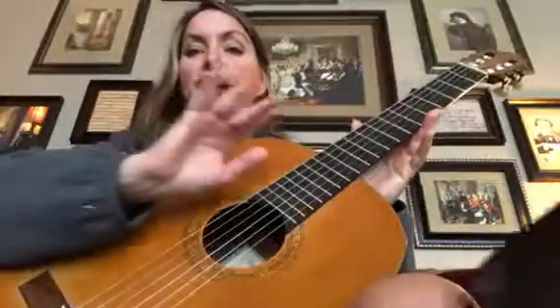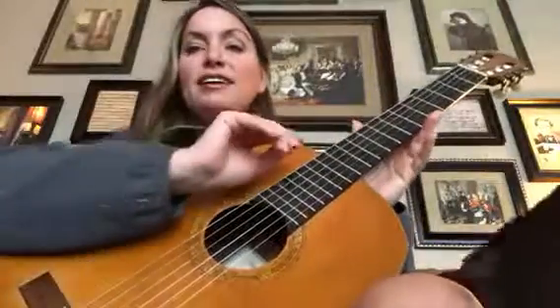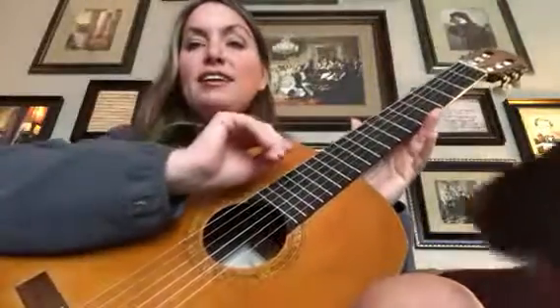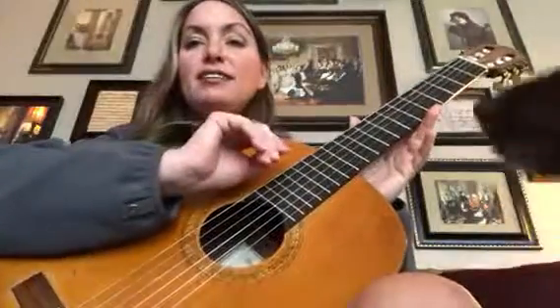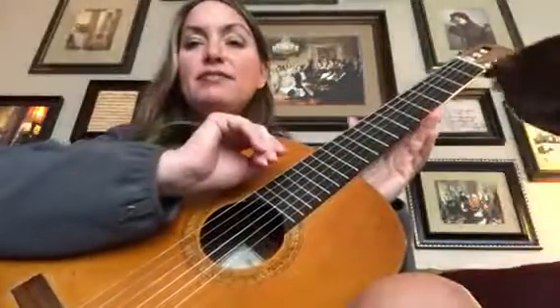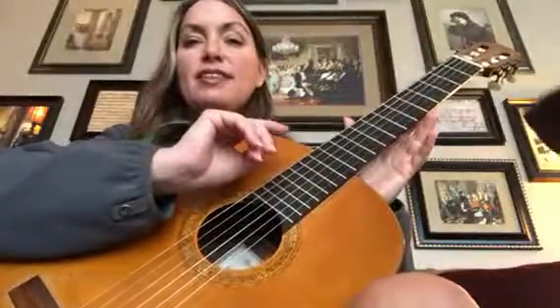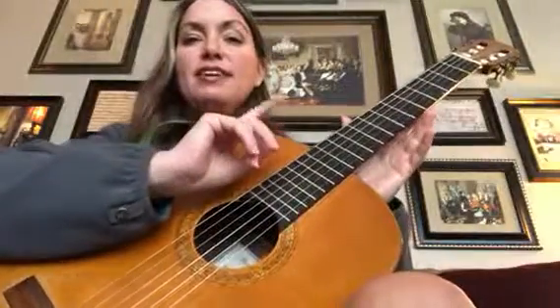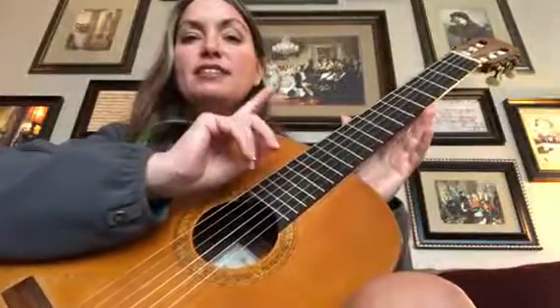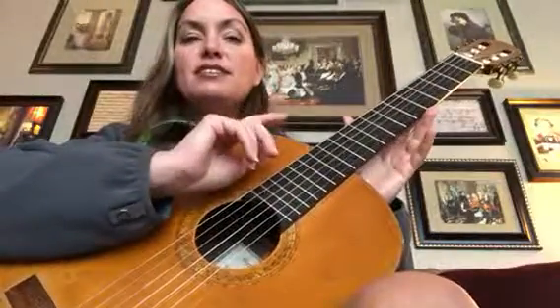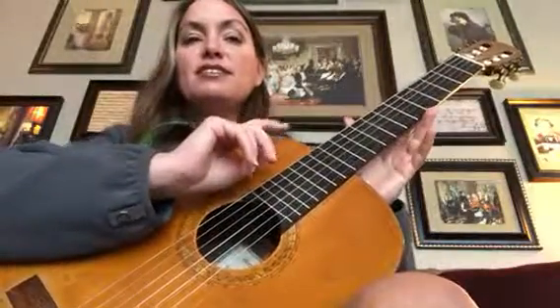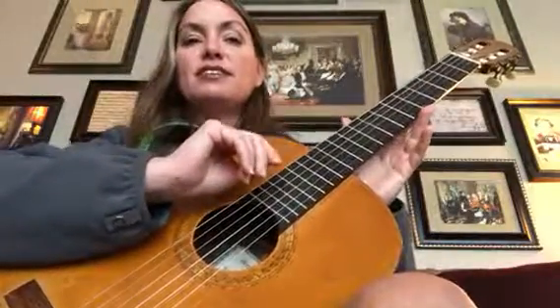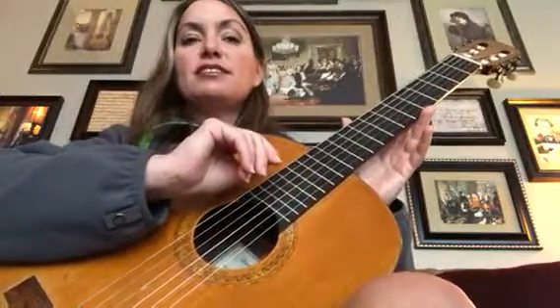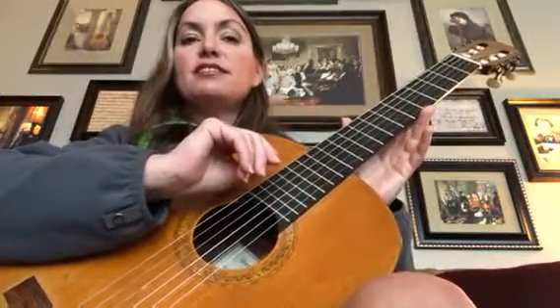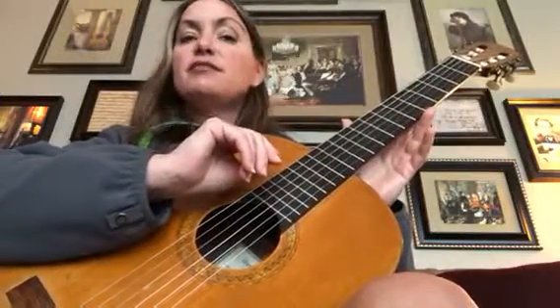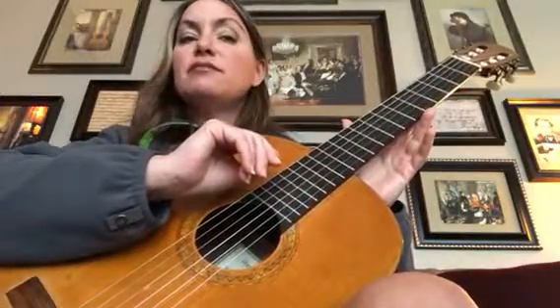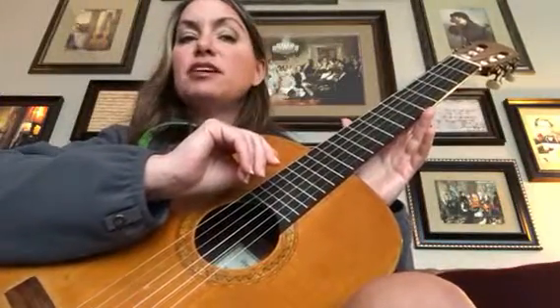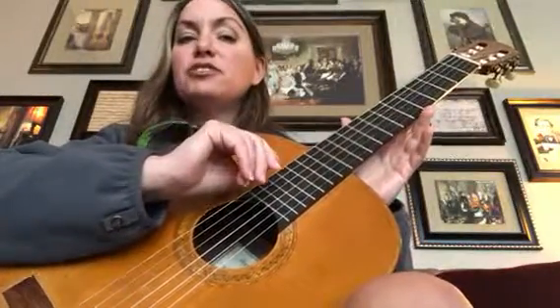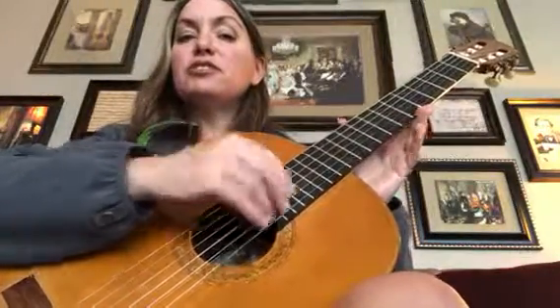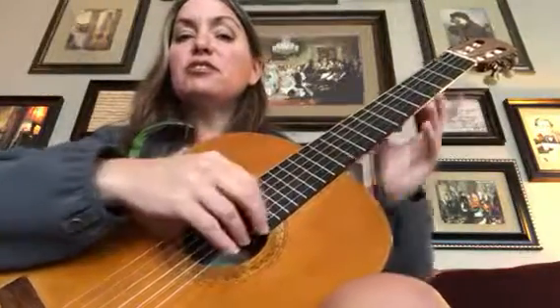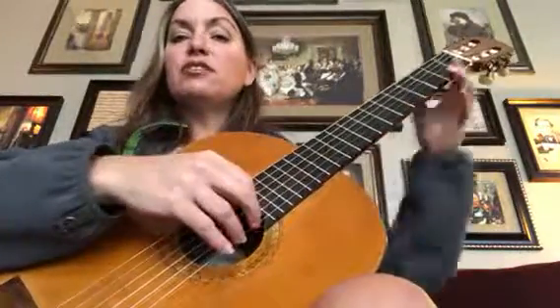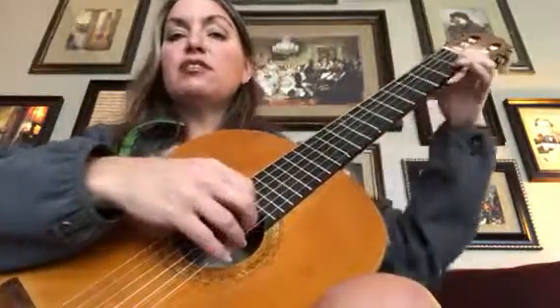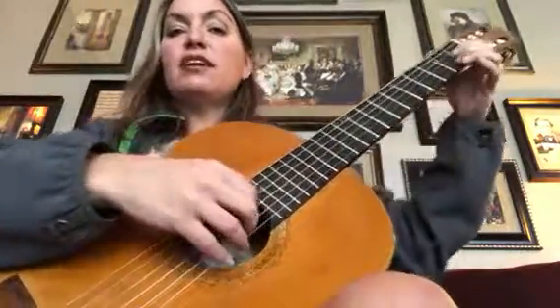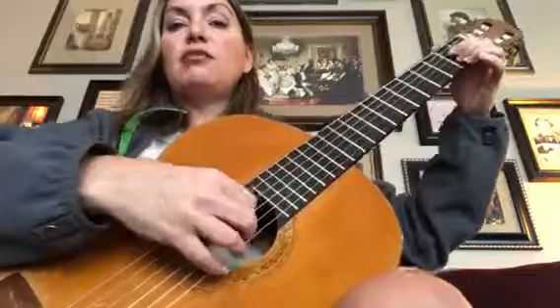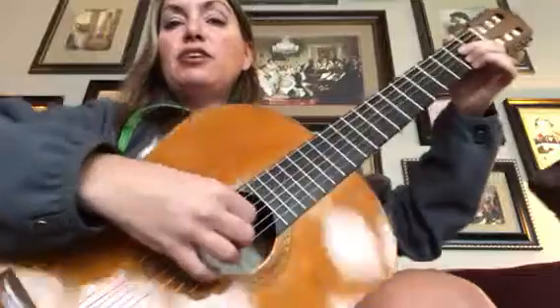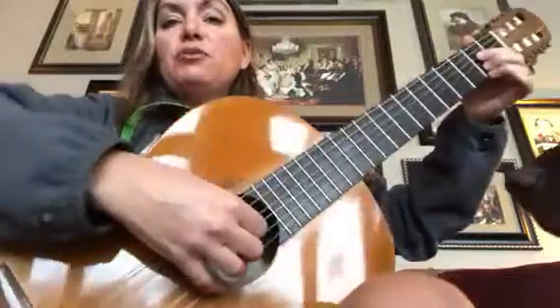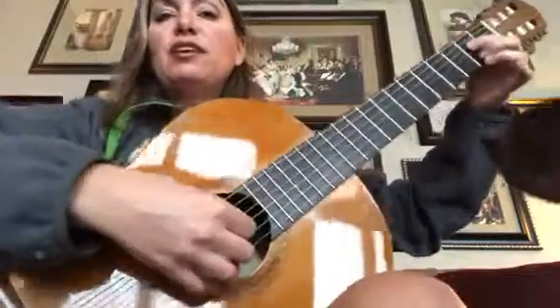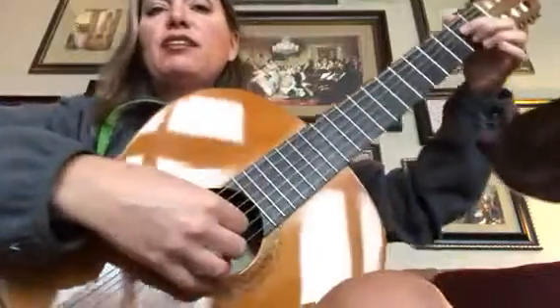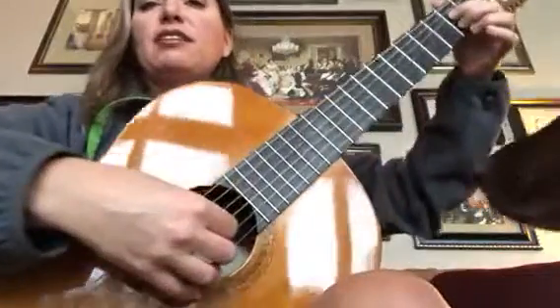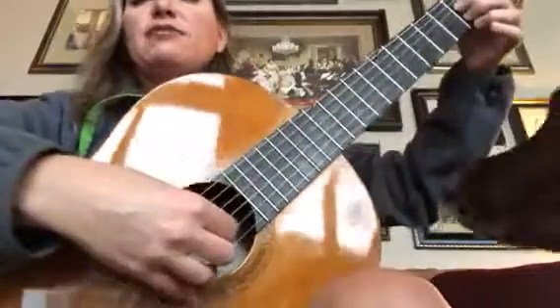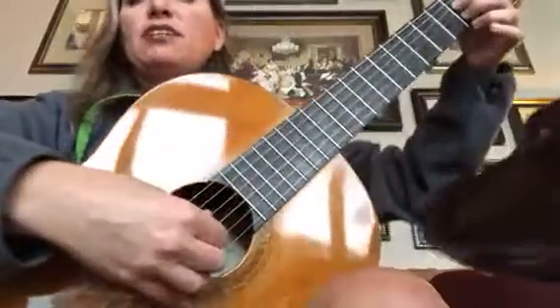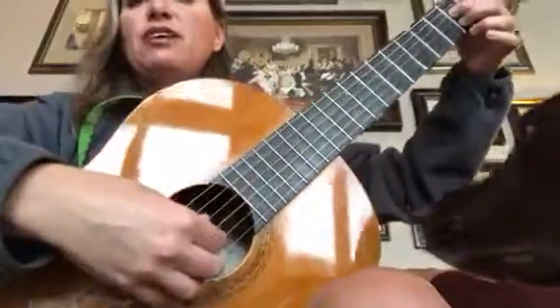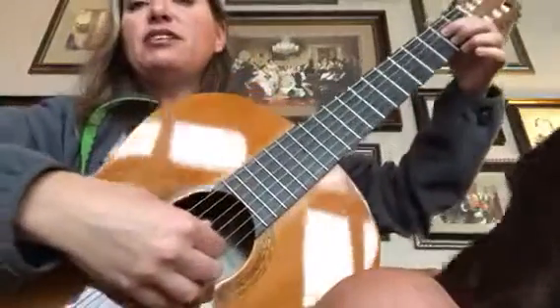Hiya, Ayla. I think it's the sixth measure that I want you to work on left-hand-wise.